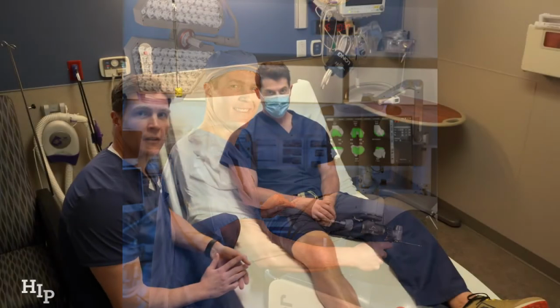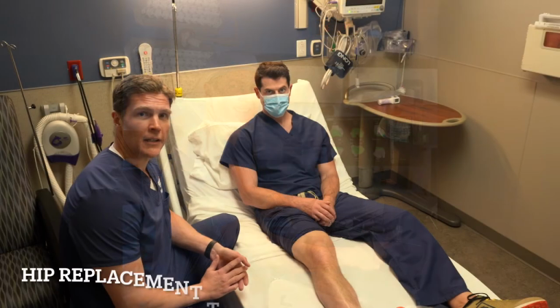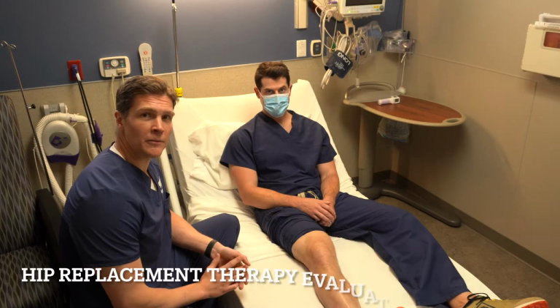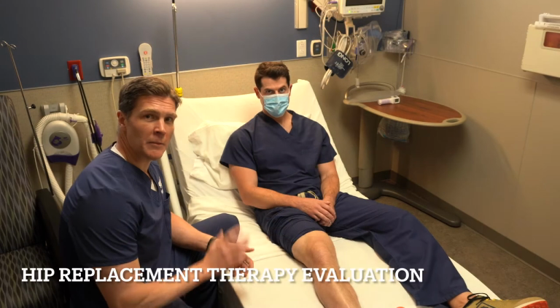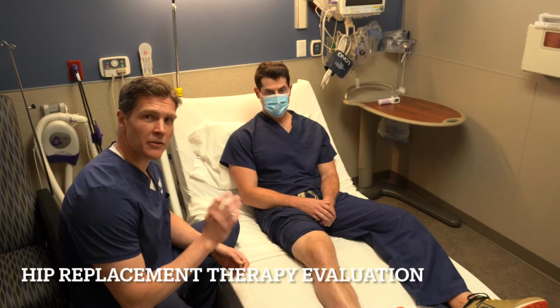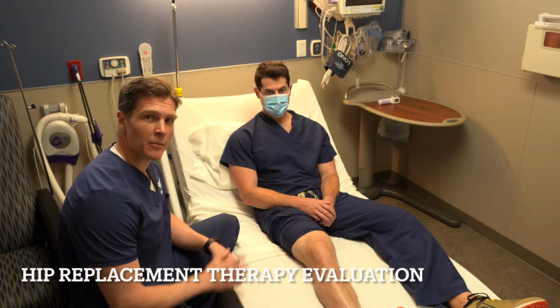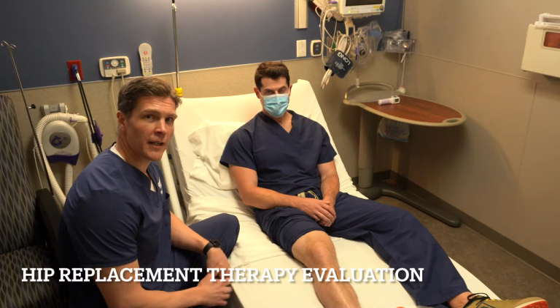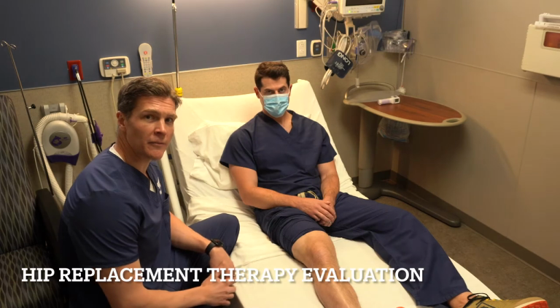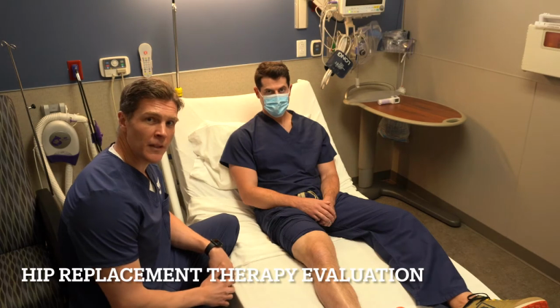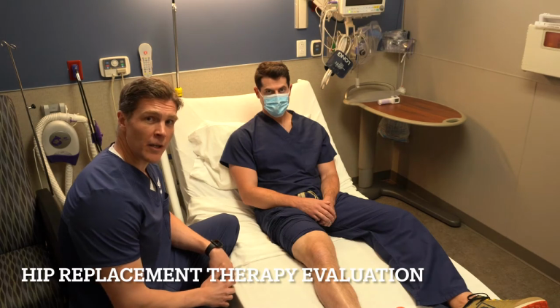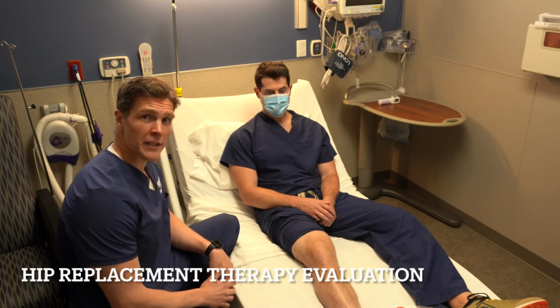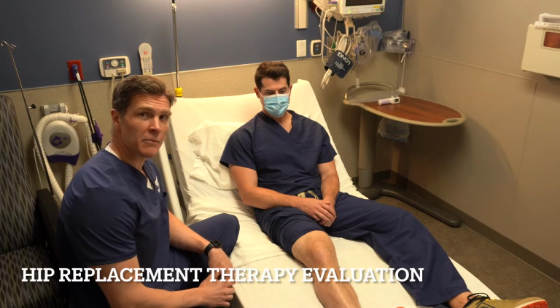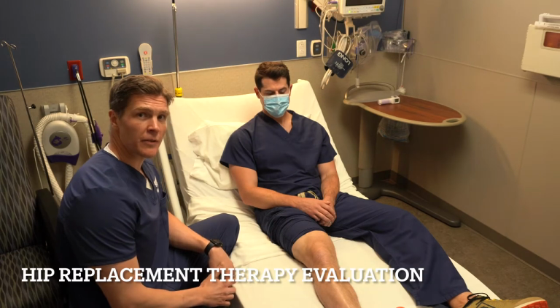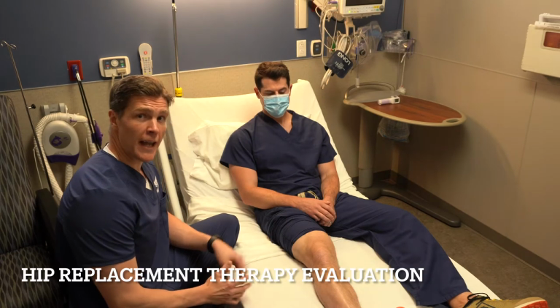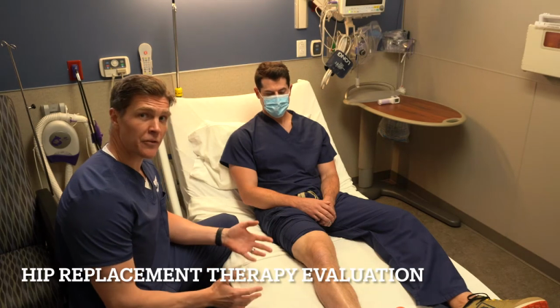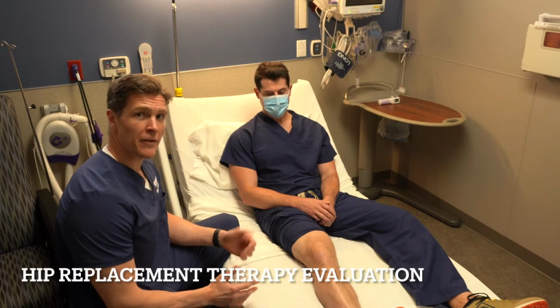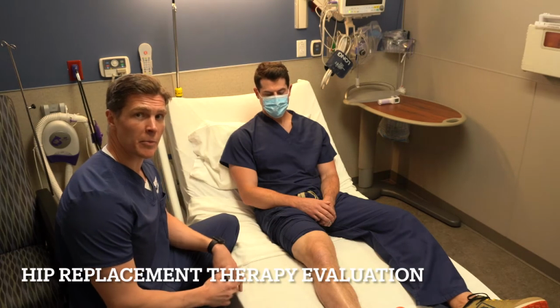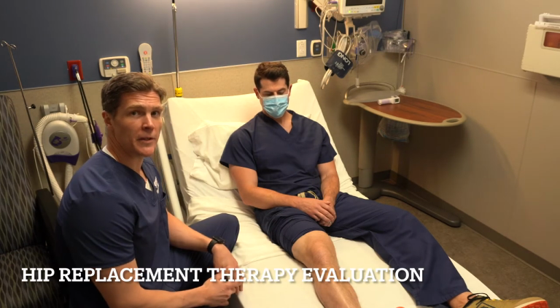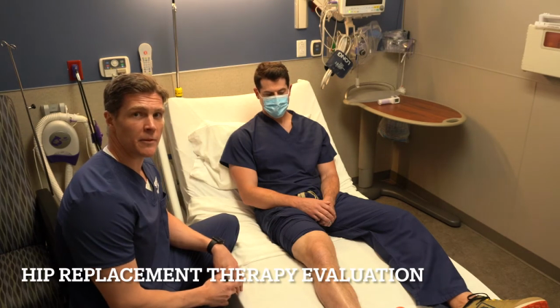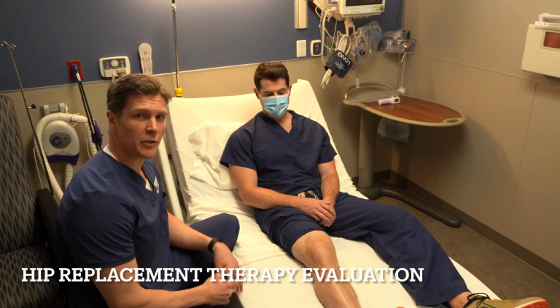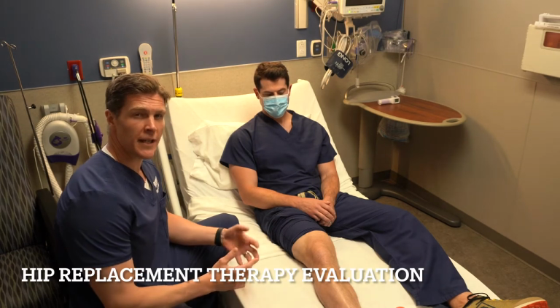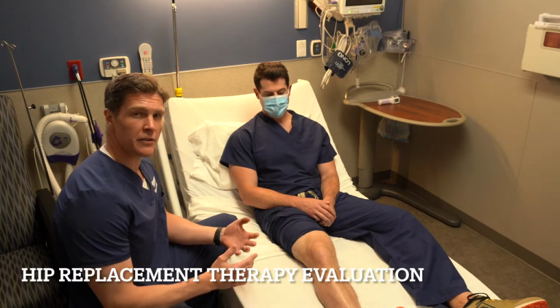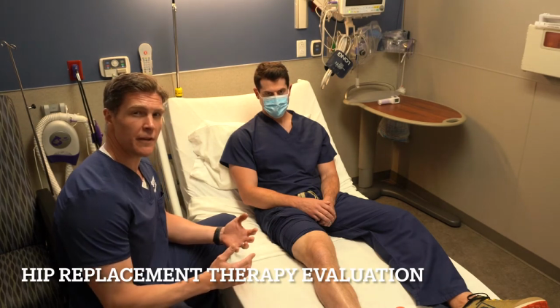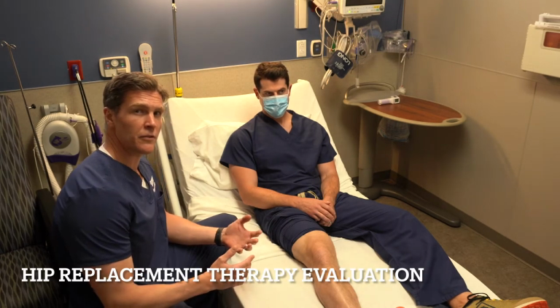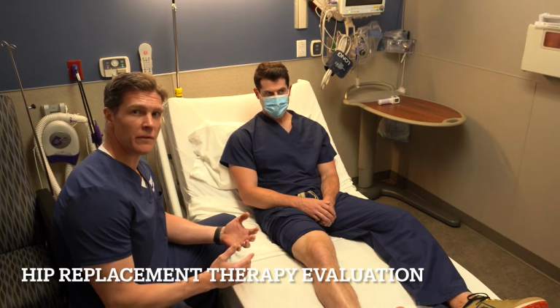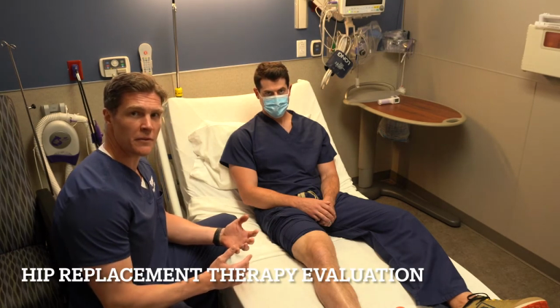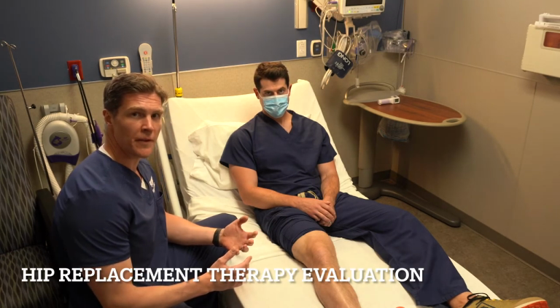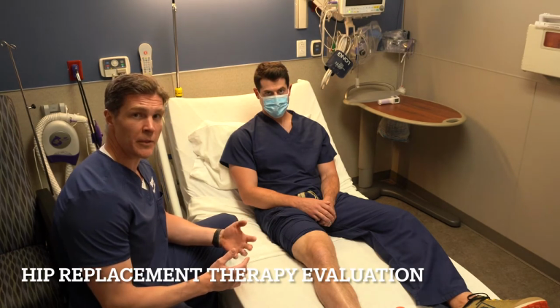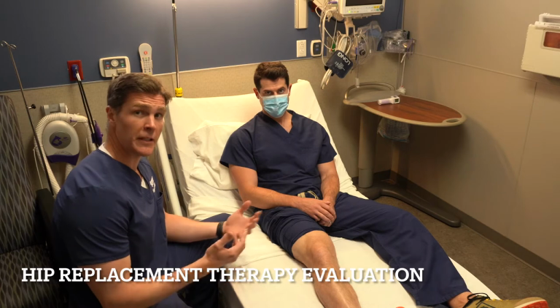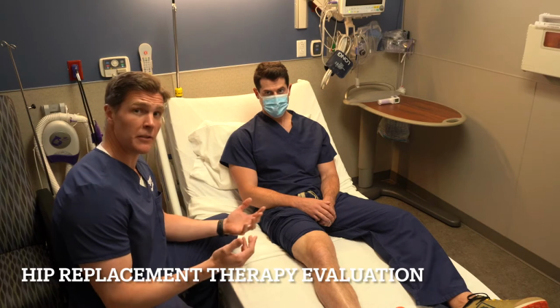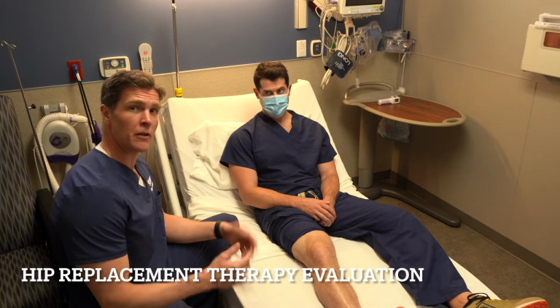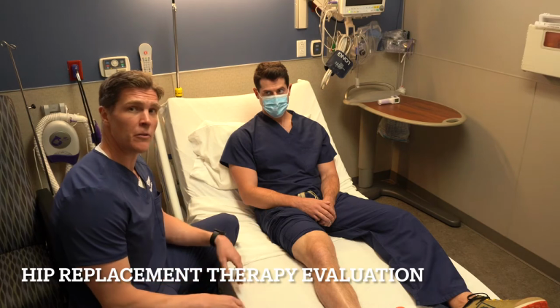Hello, I'm Dr. Robert Cagle and we're going to demonstrate after you have a hip replacement what exactly you have to do with physical therapy to be cleared to go home.